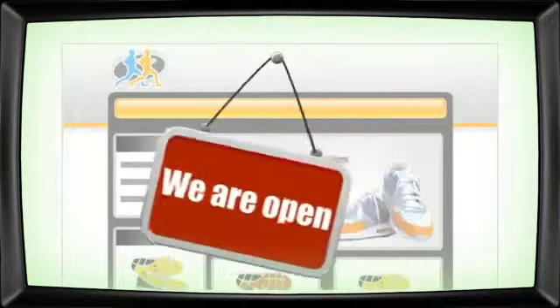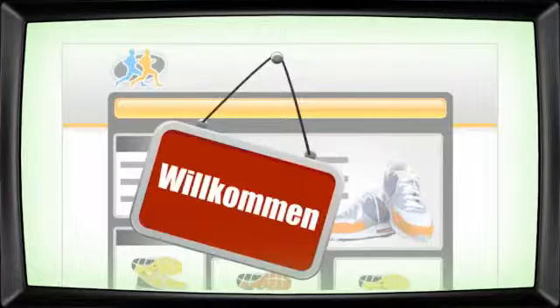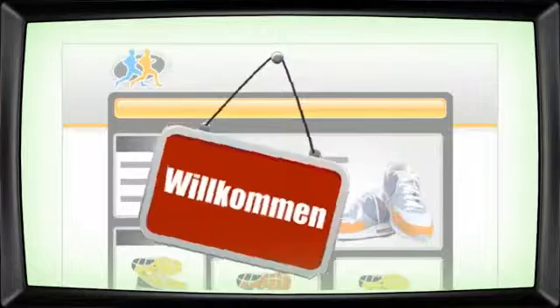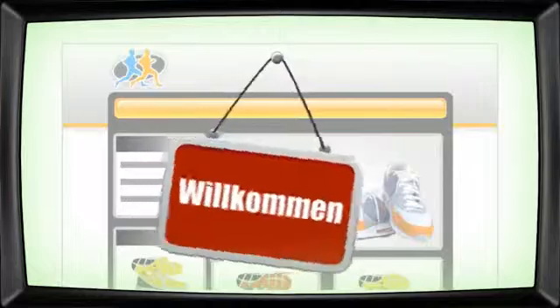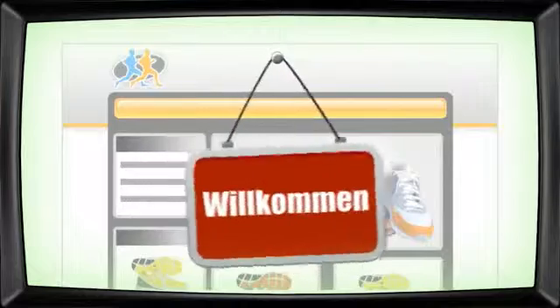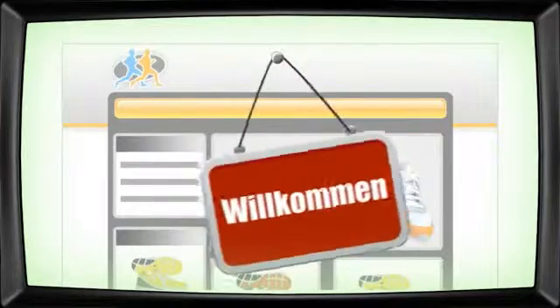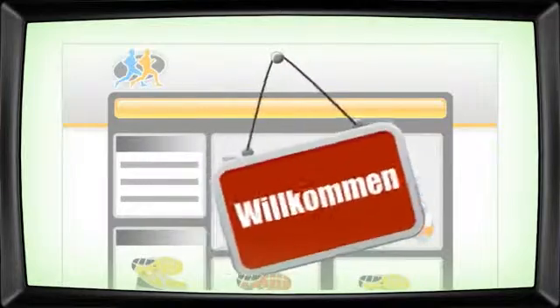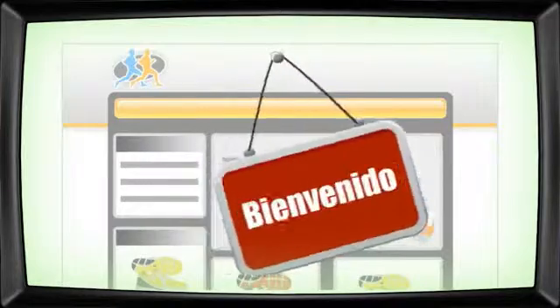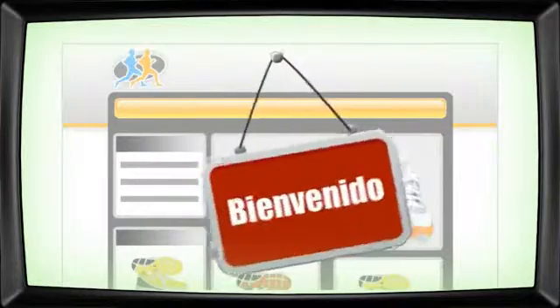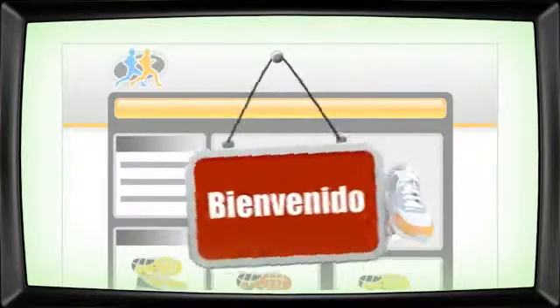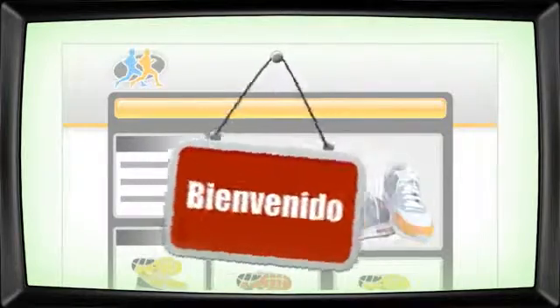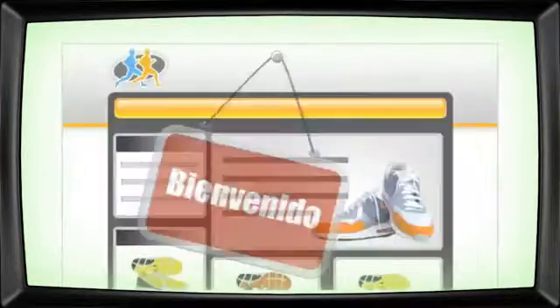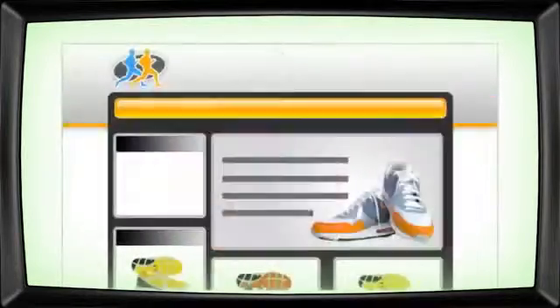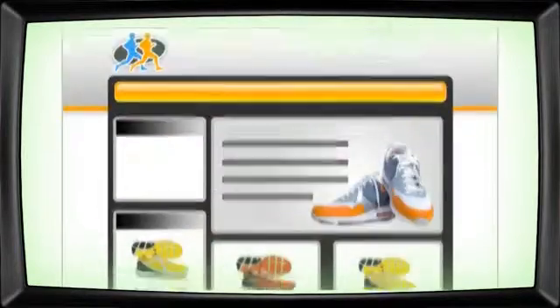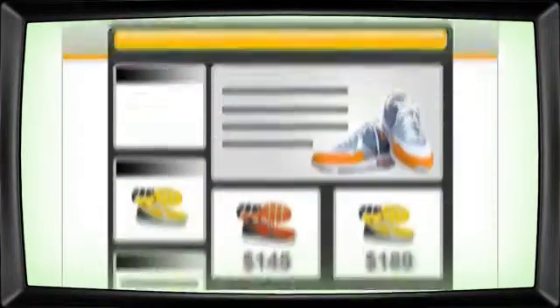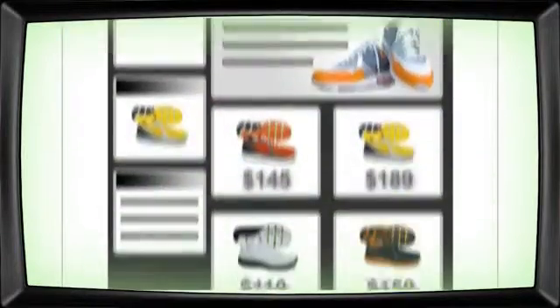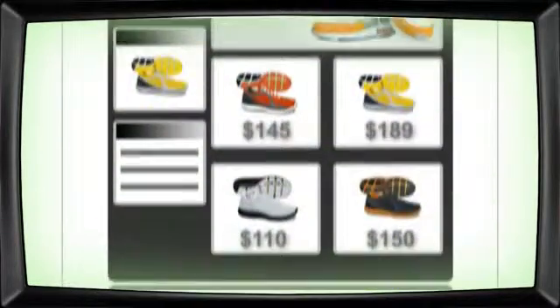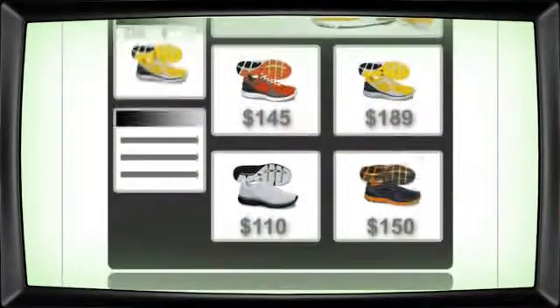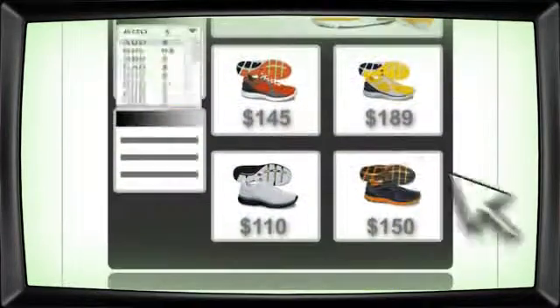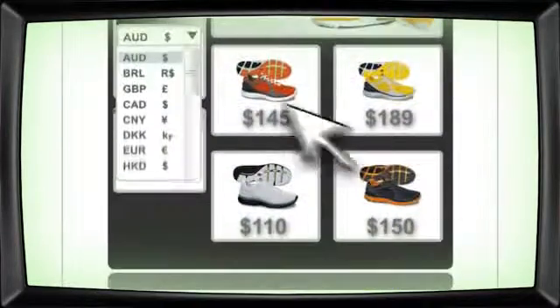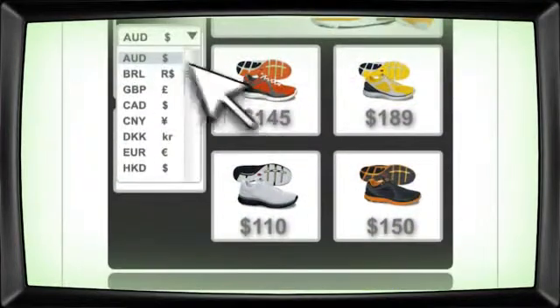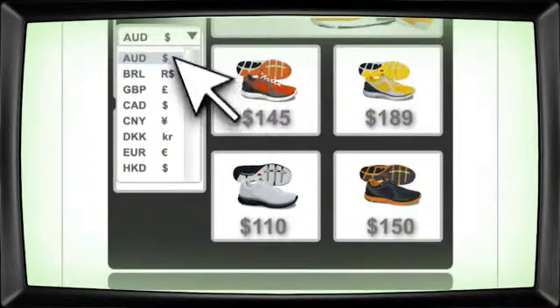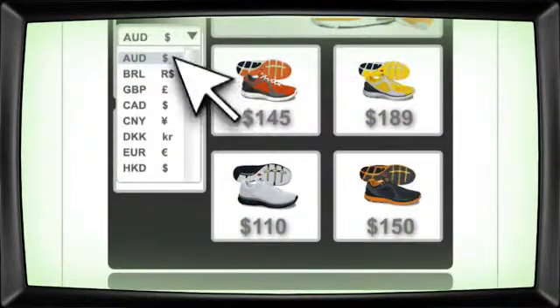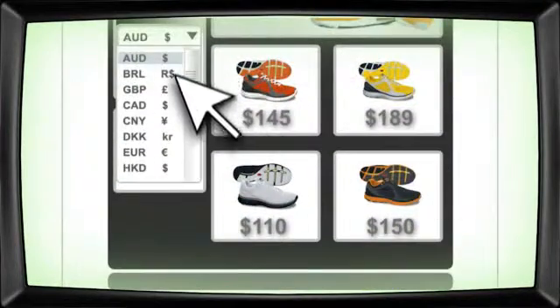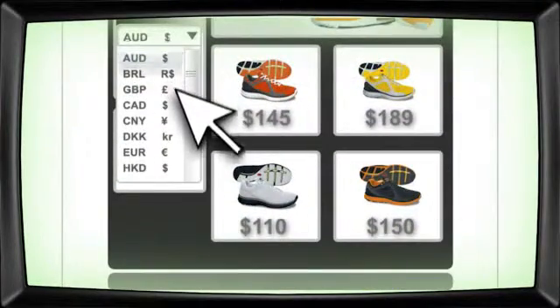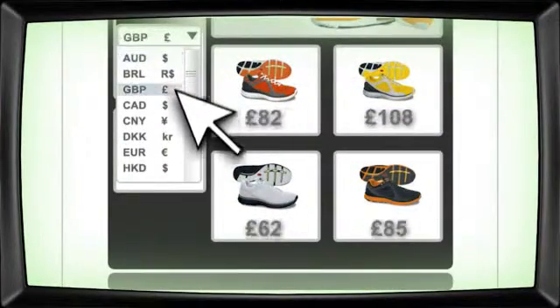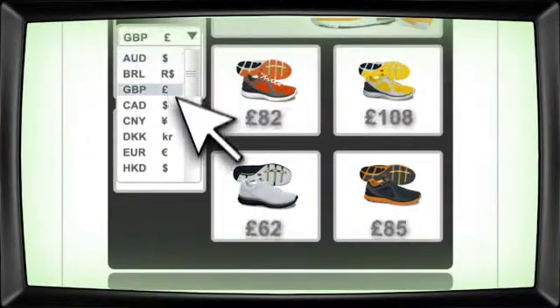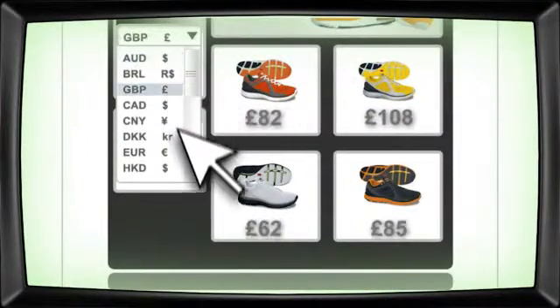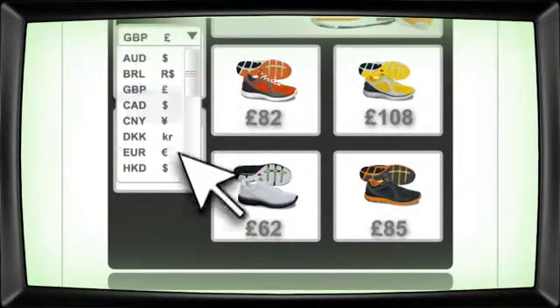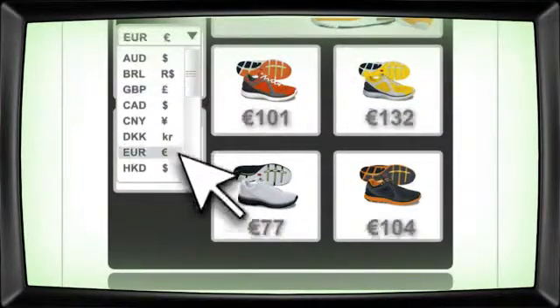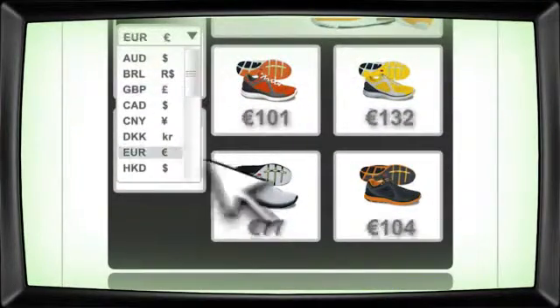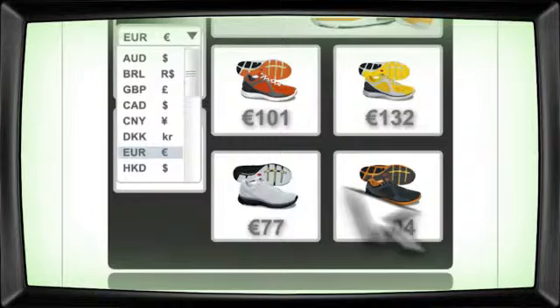Available in more than 20 languages, your store will also work with any currency.